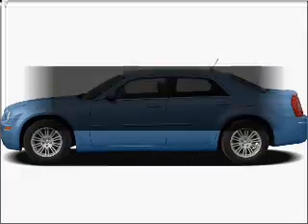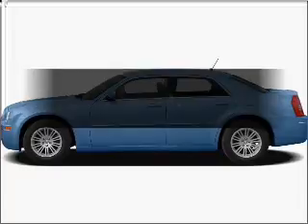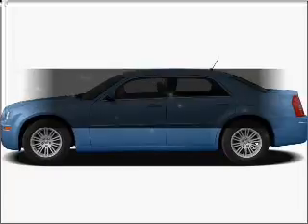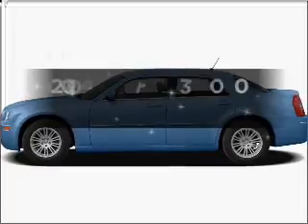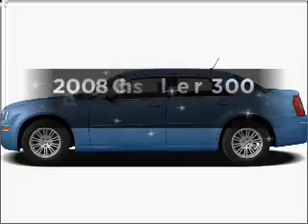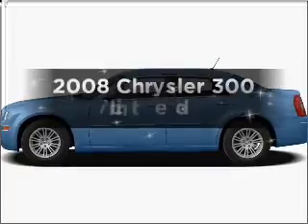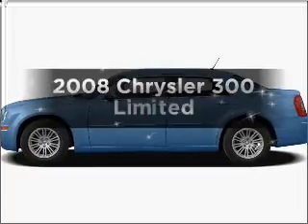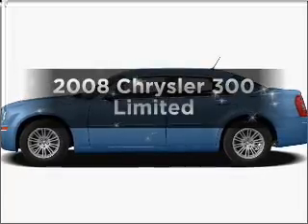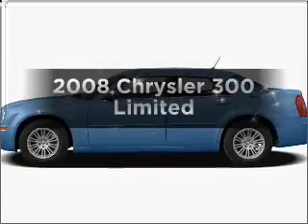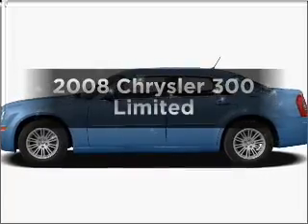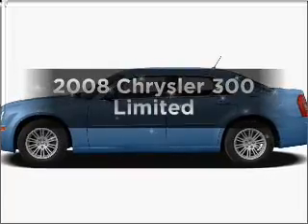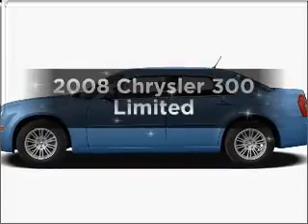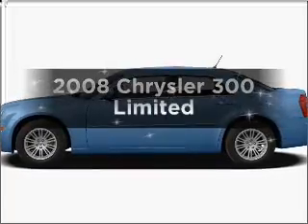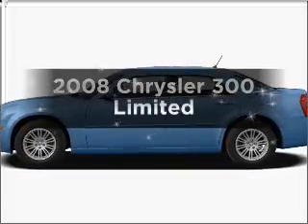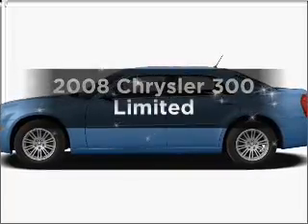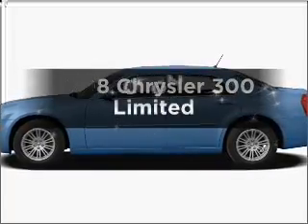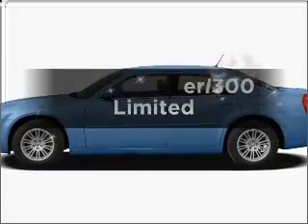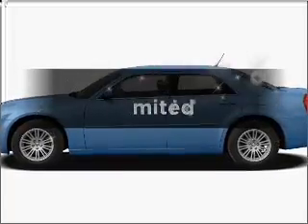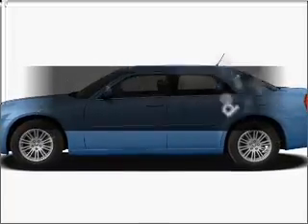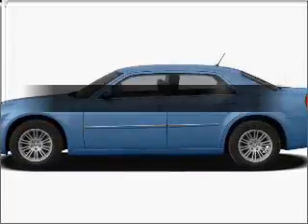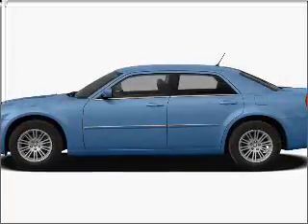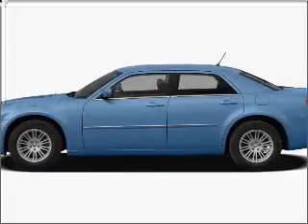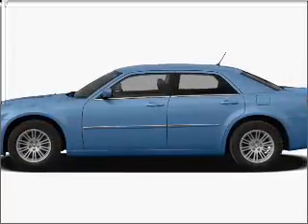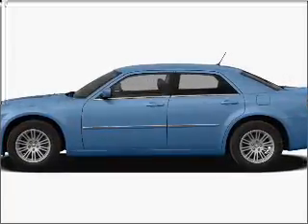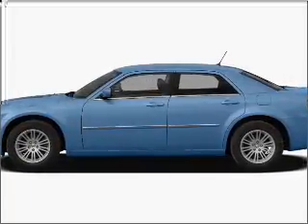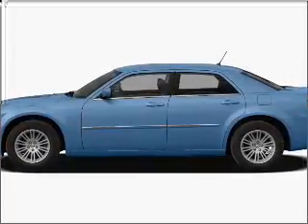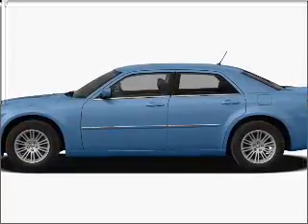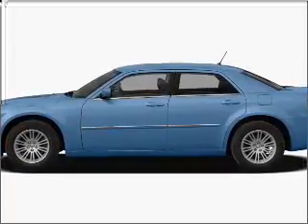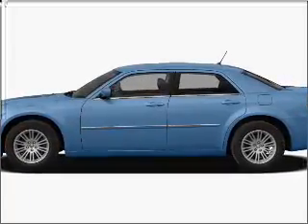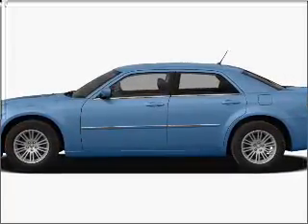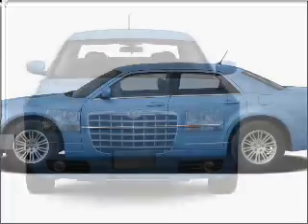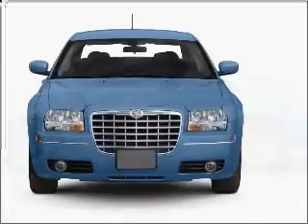Imagine yourself in this 2008 Chrysler 300. This is the set of wheels you've been looking for.